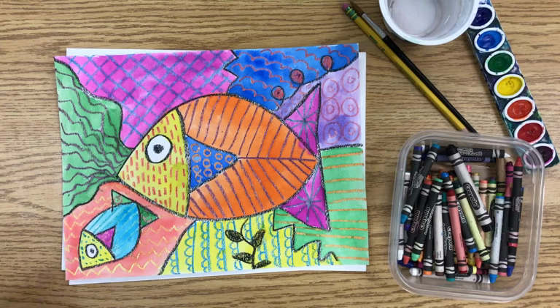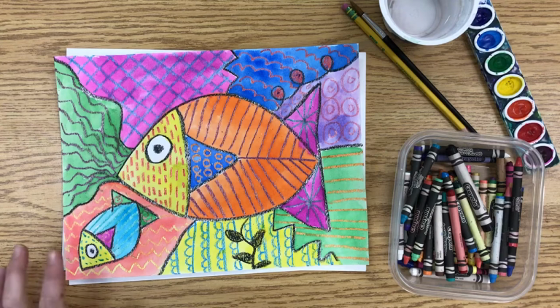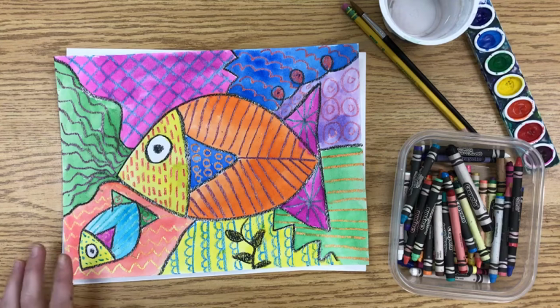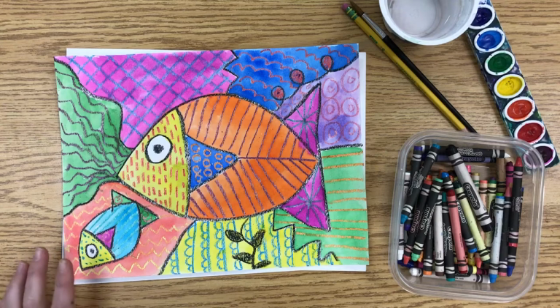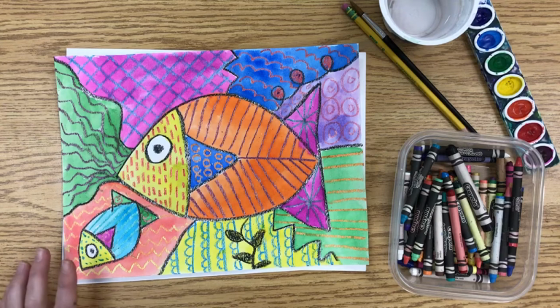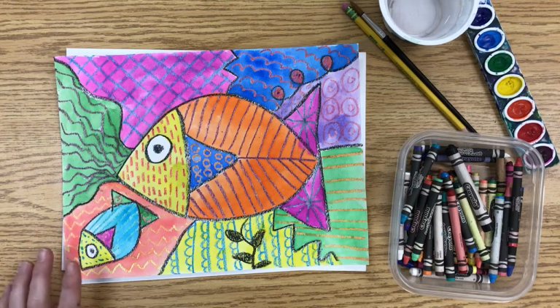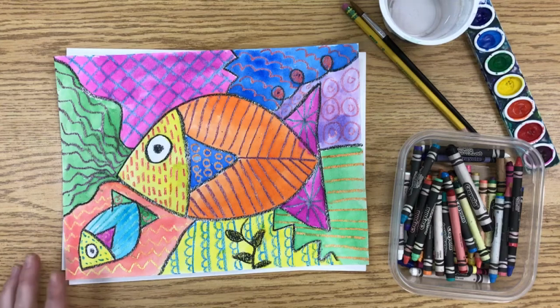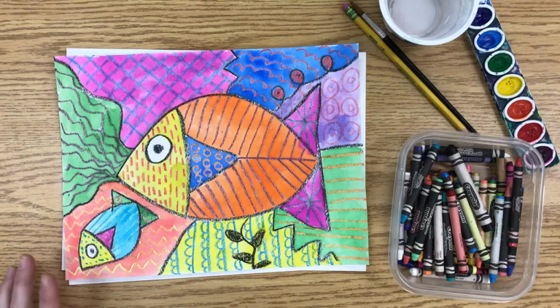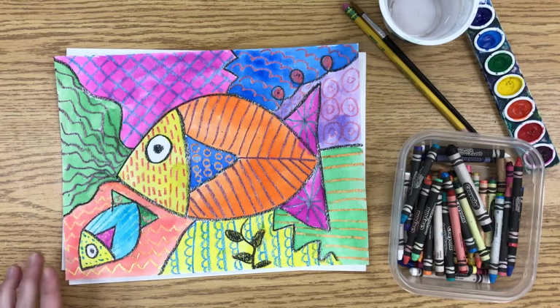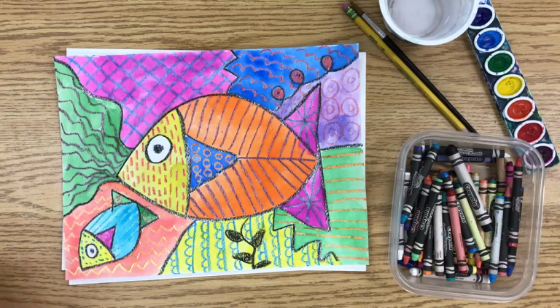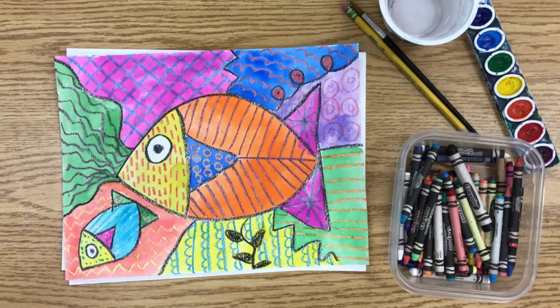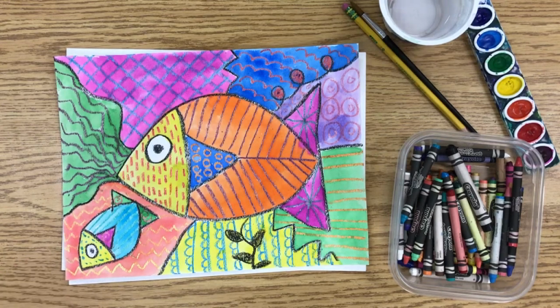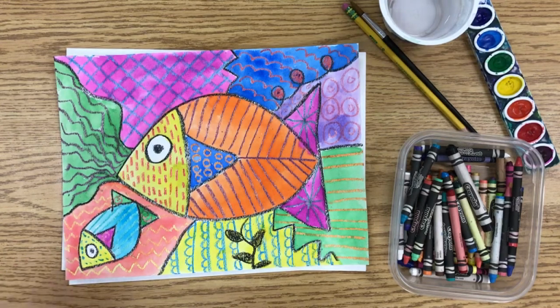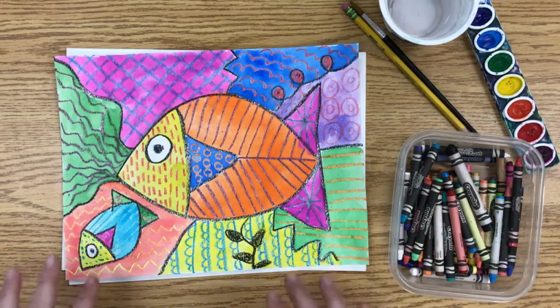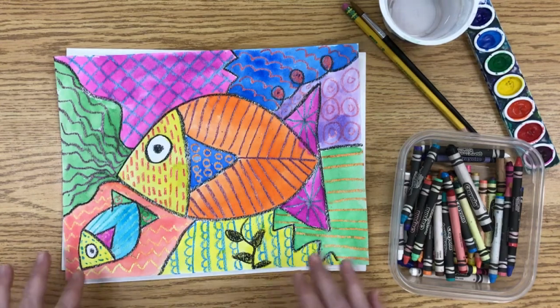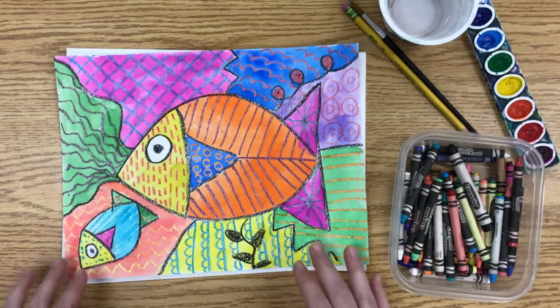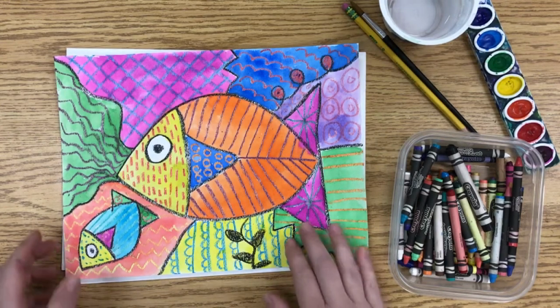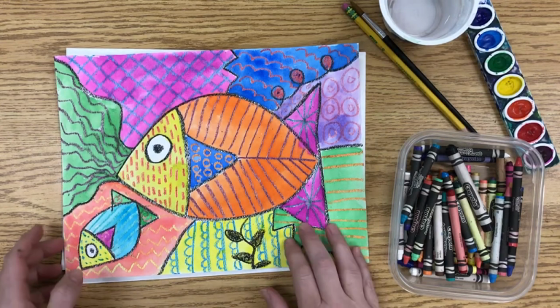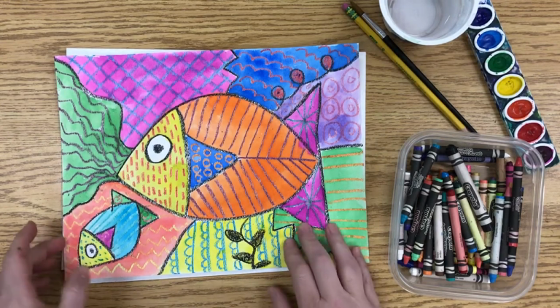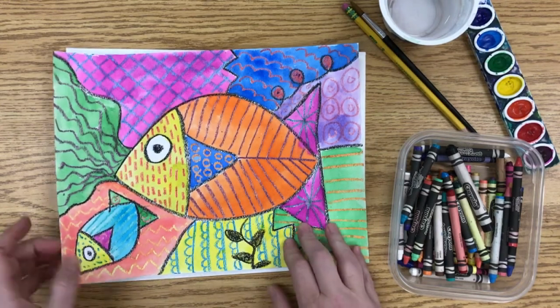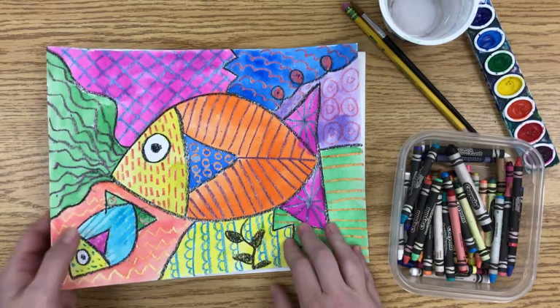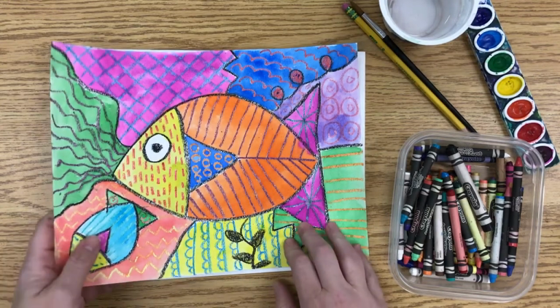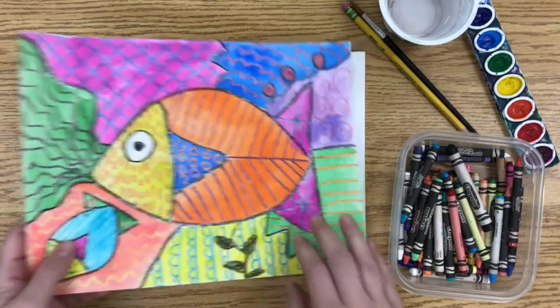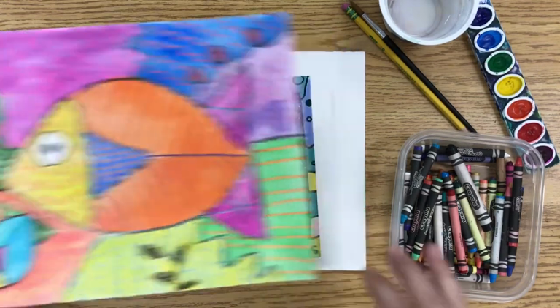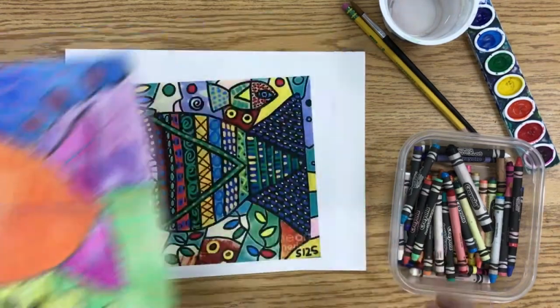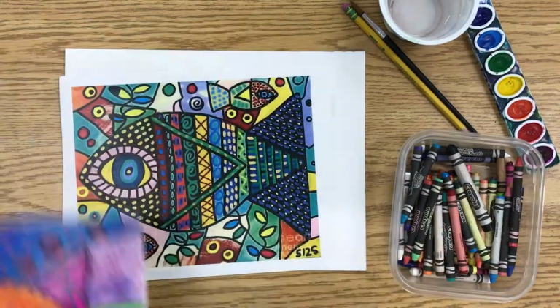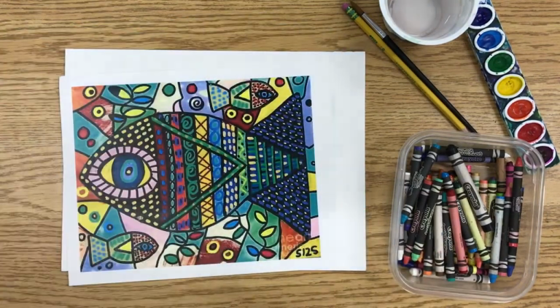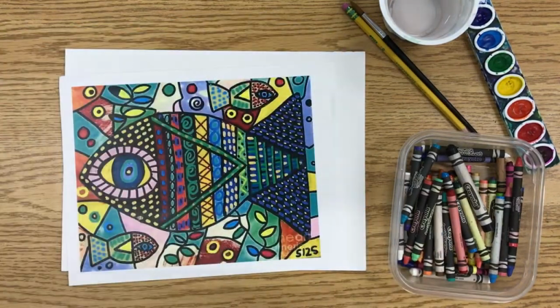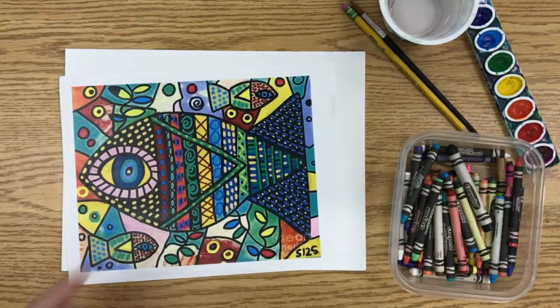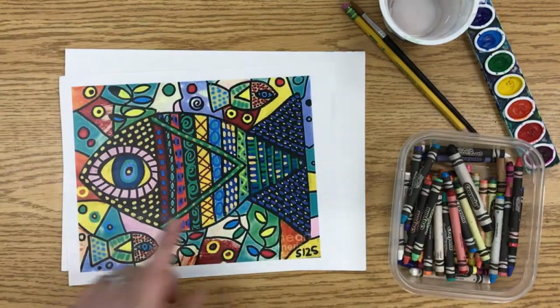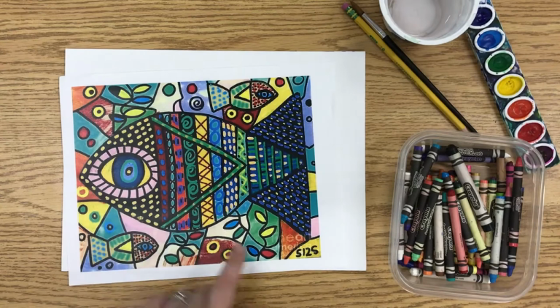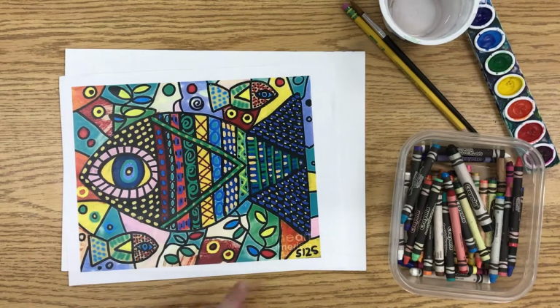Hello everyone, today we are going to create a fish painting inspired by the art of Sandra Silversweg.